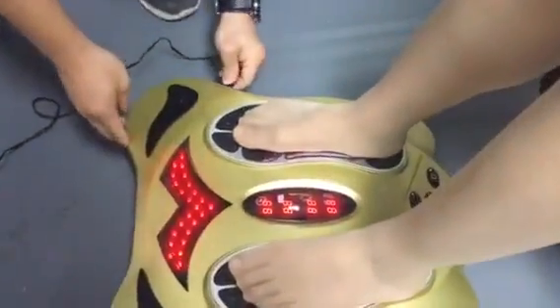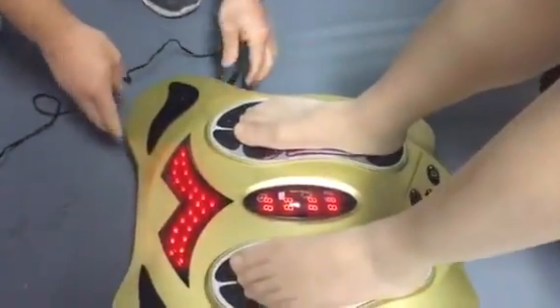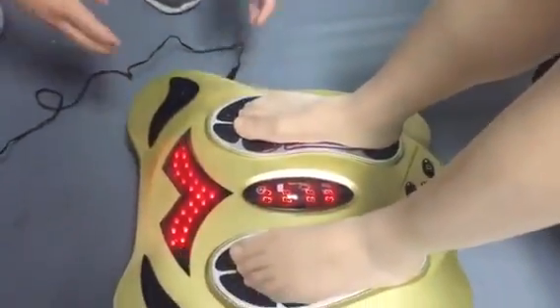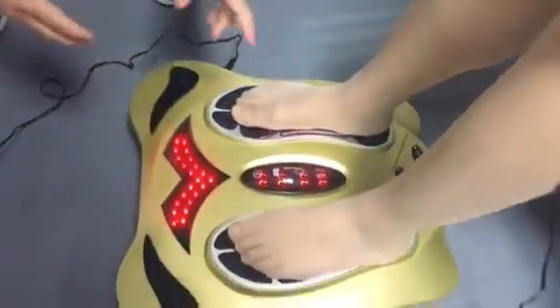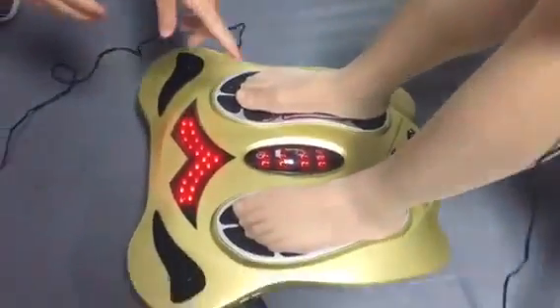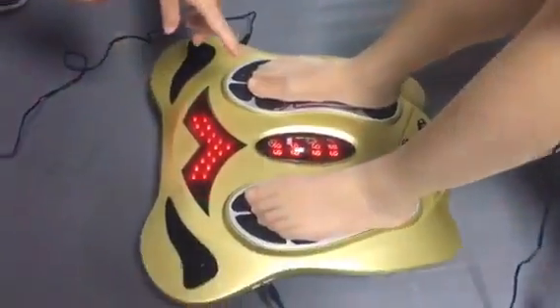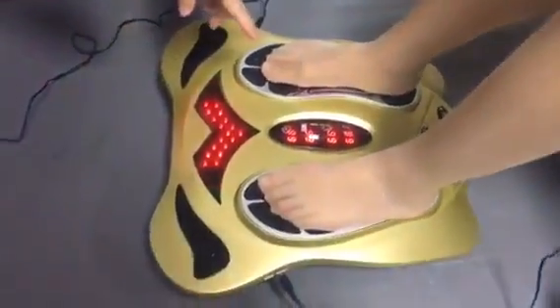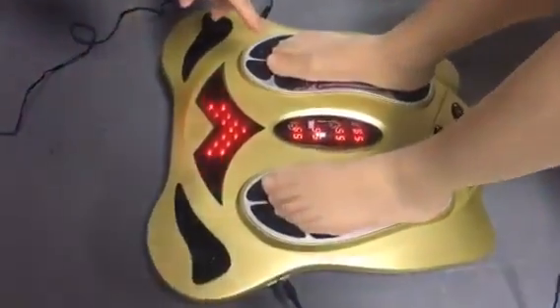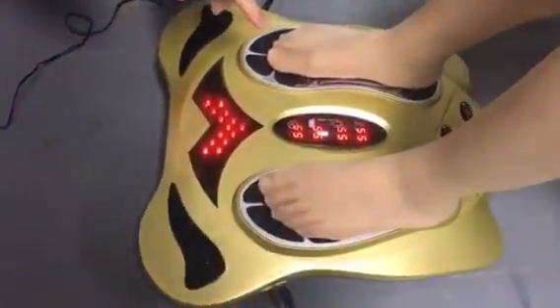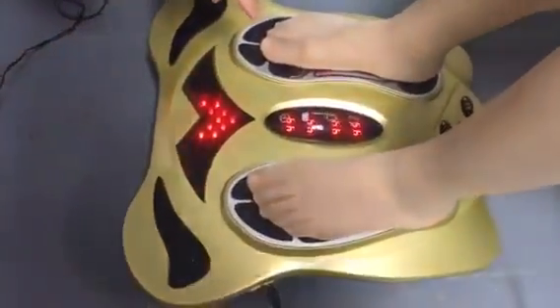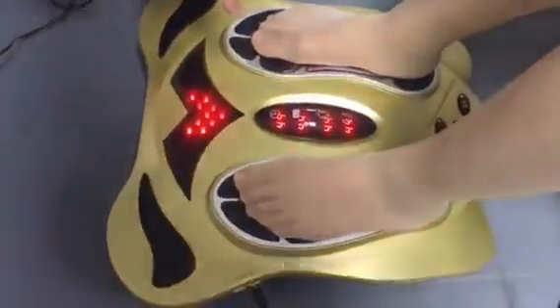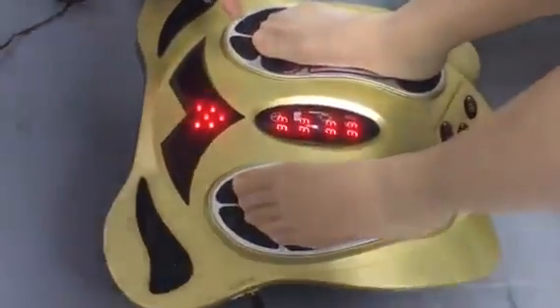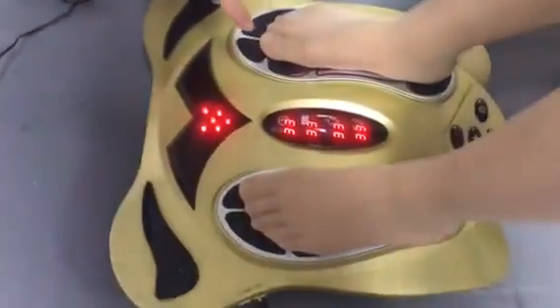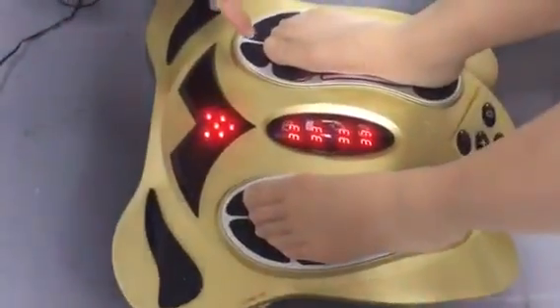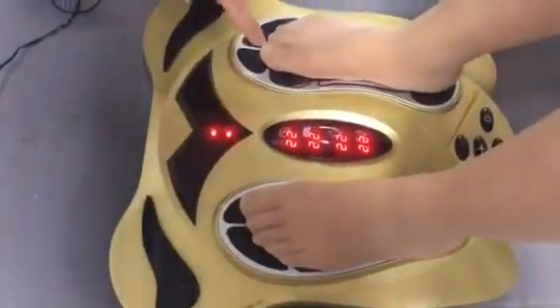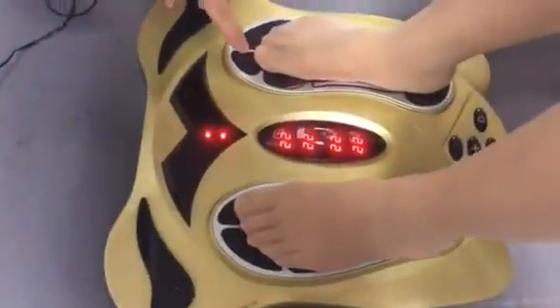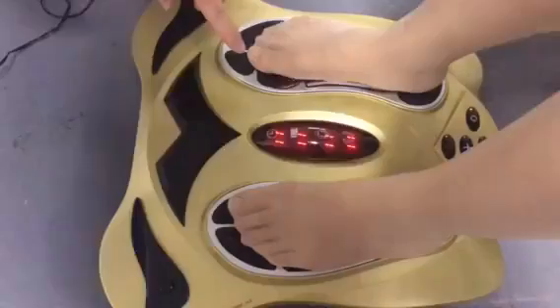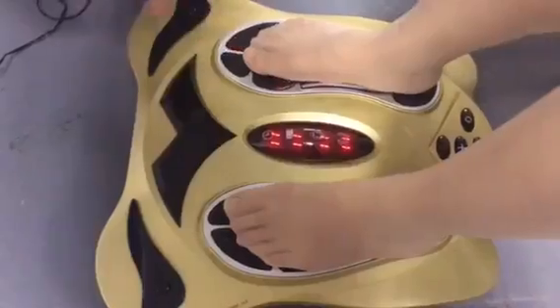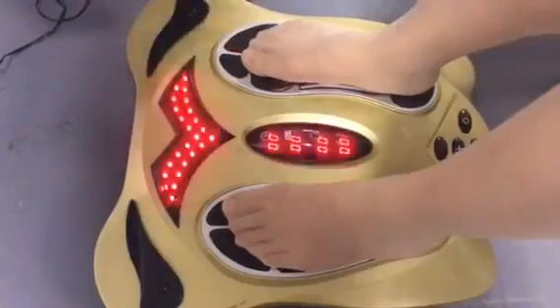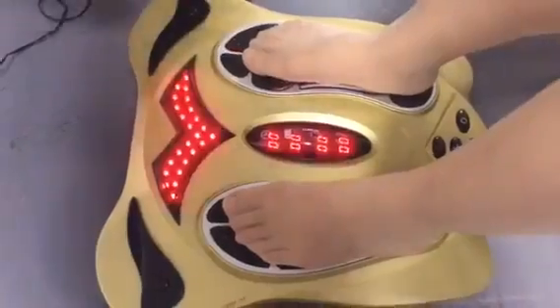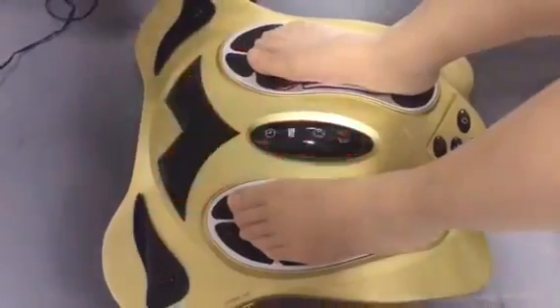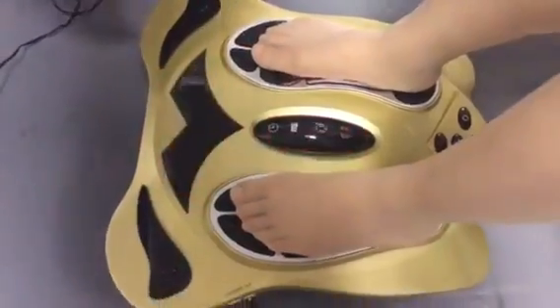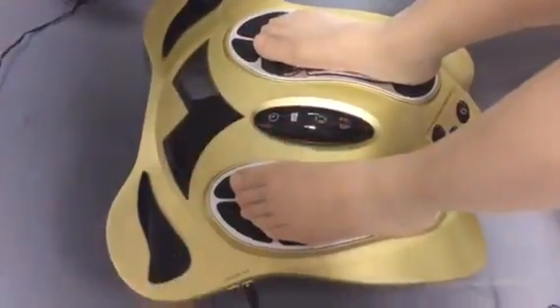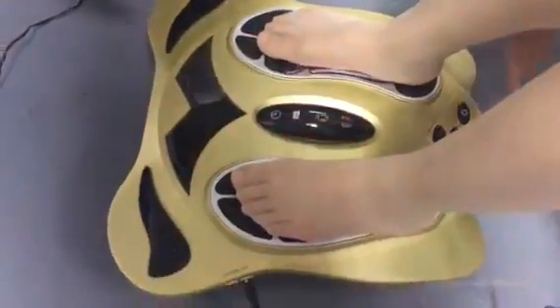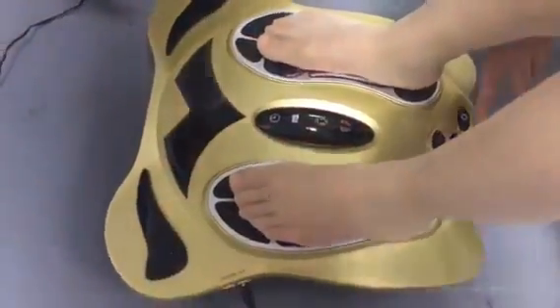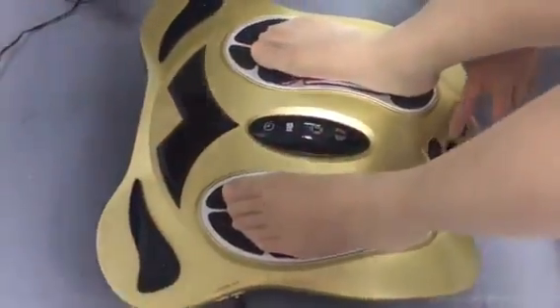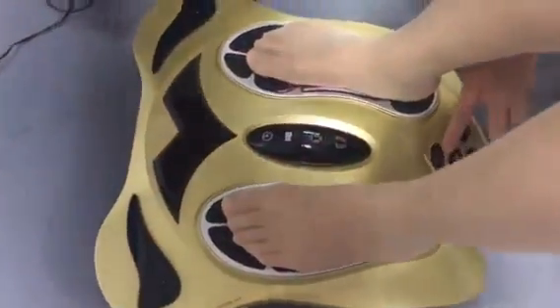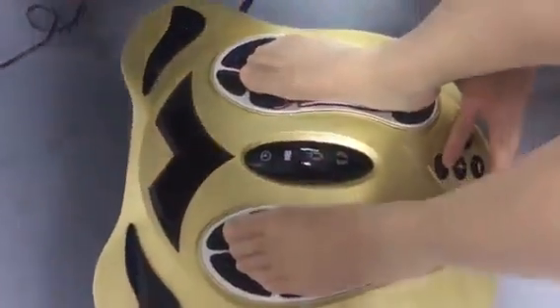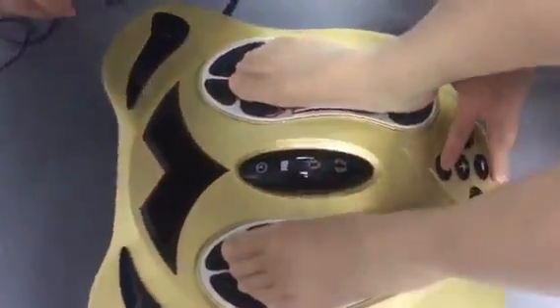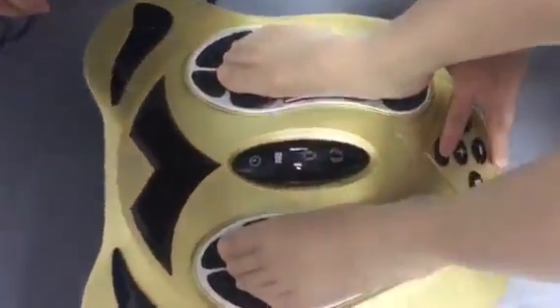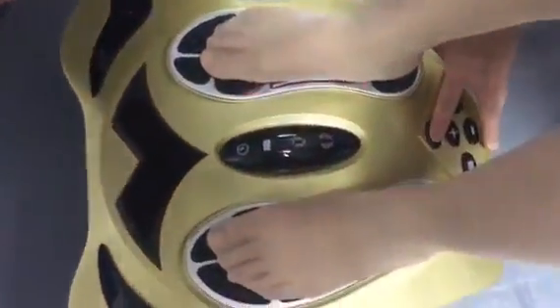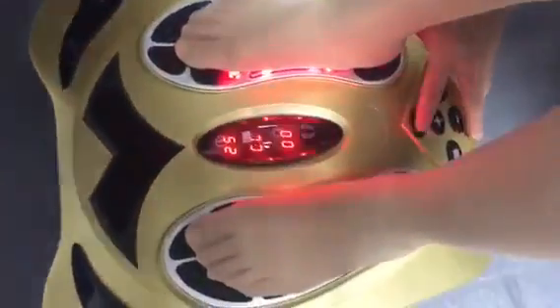Then you can see the number count down from 10 to 0. Now press the power button.